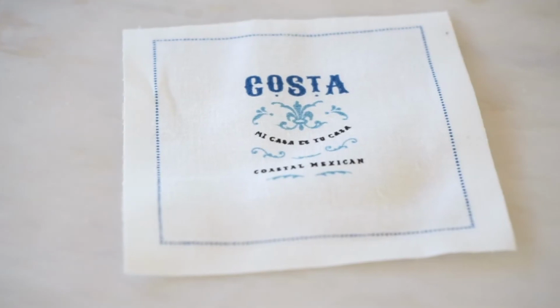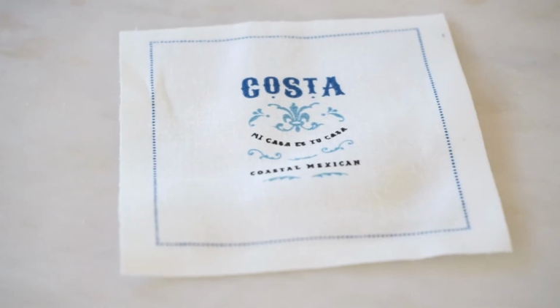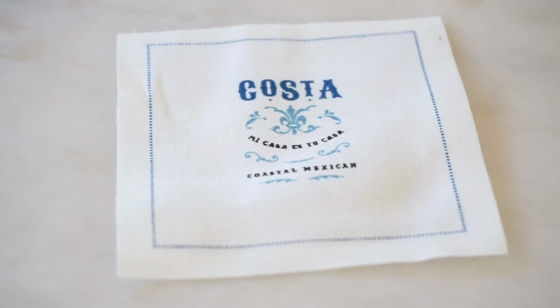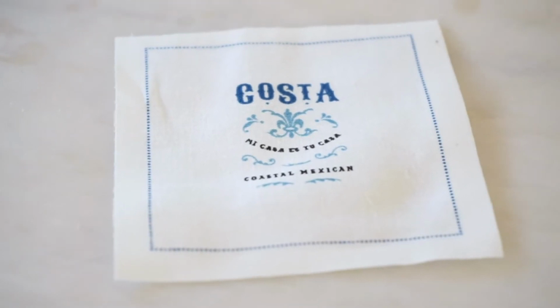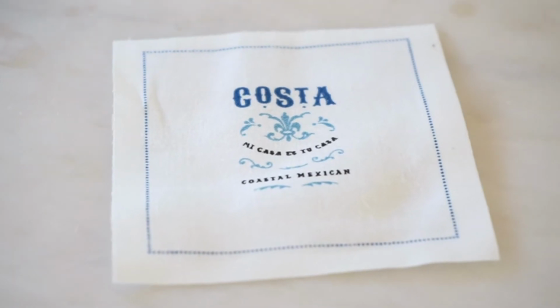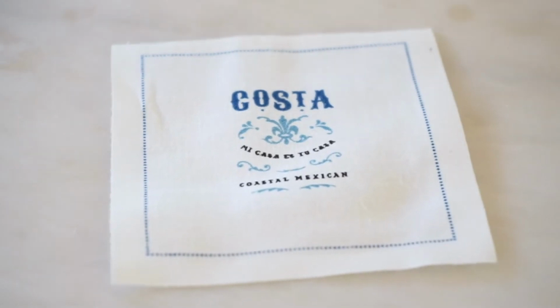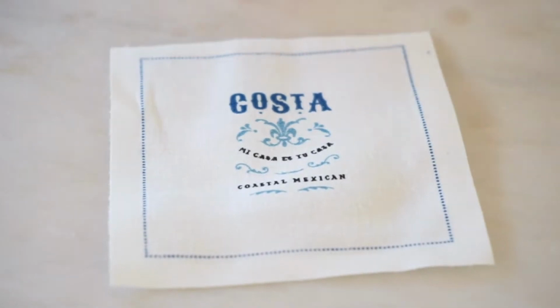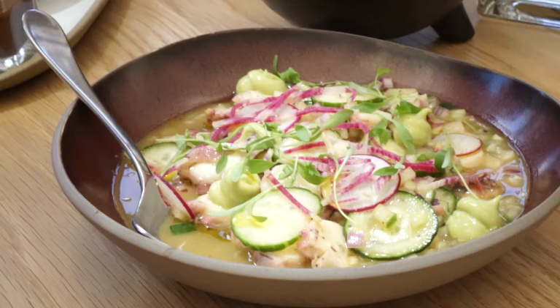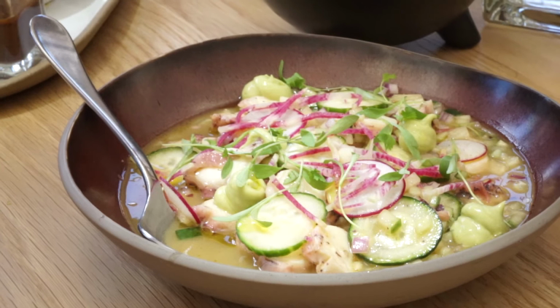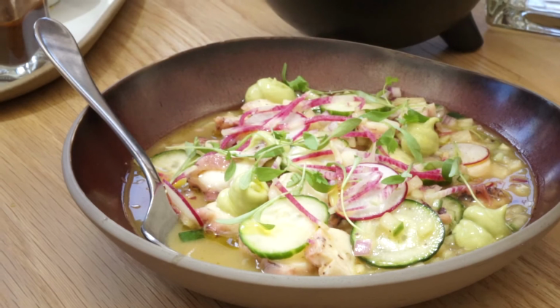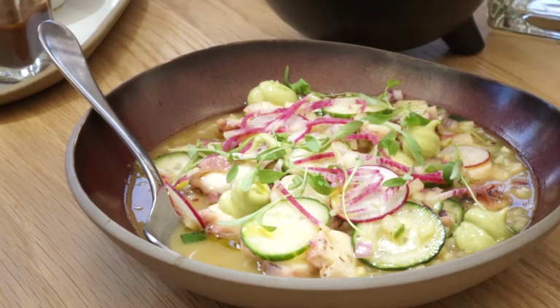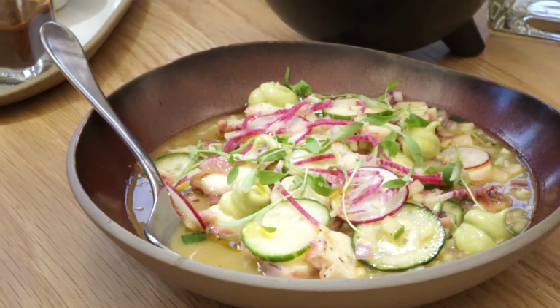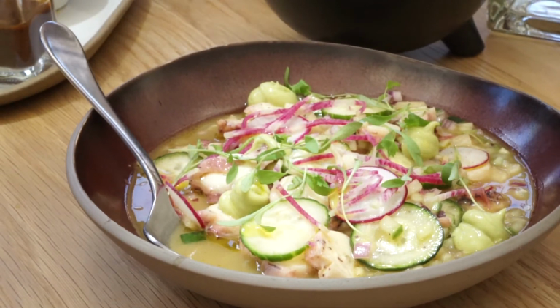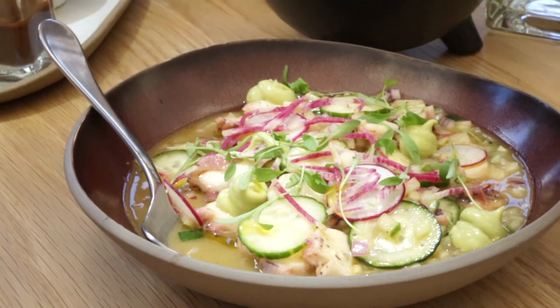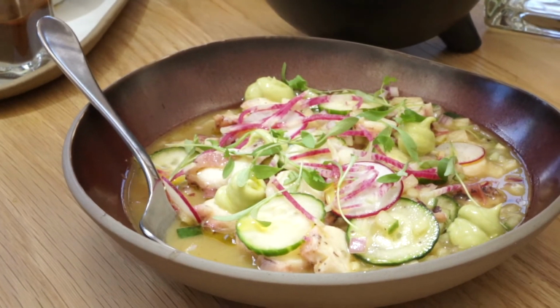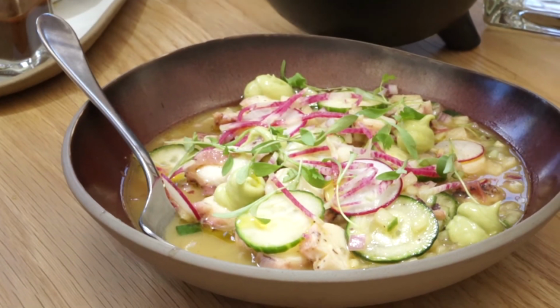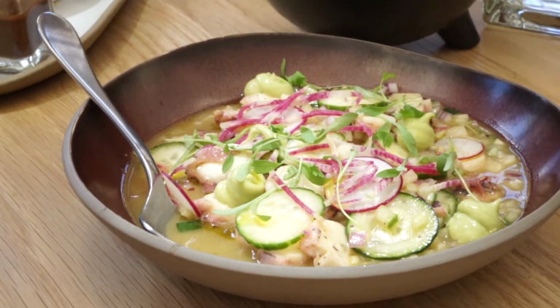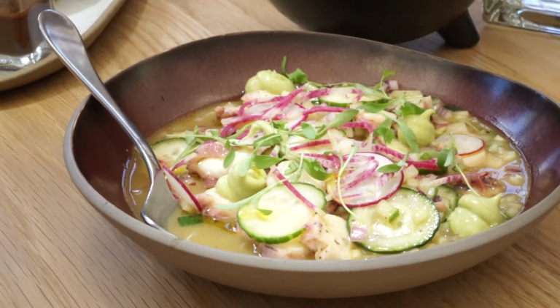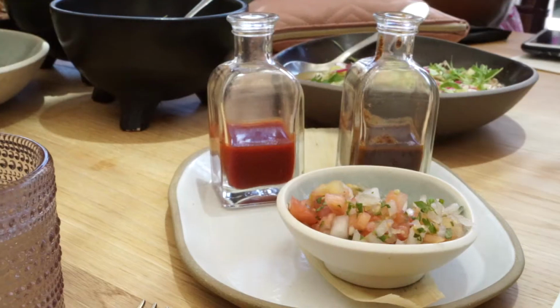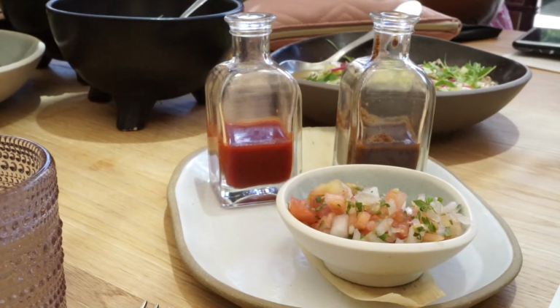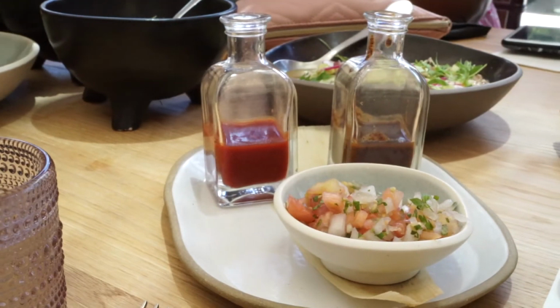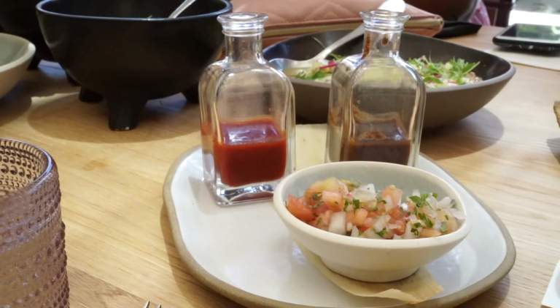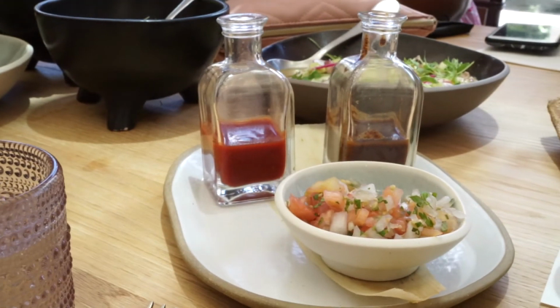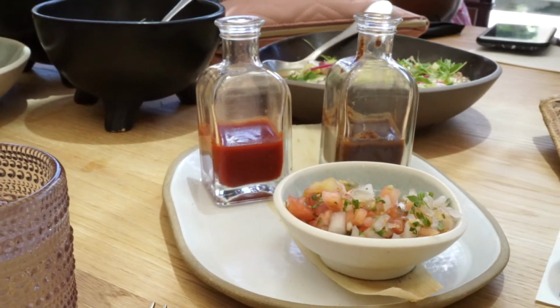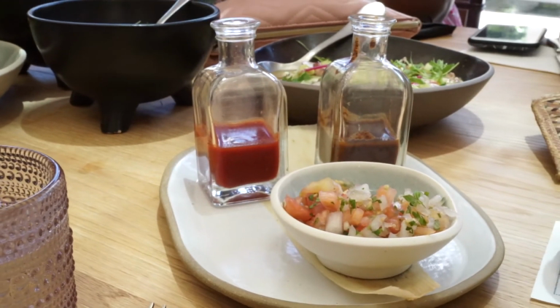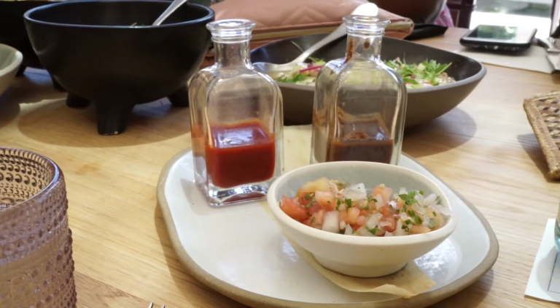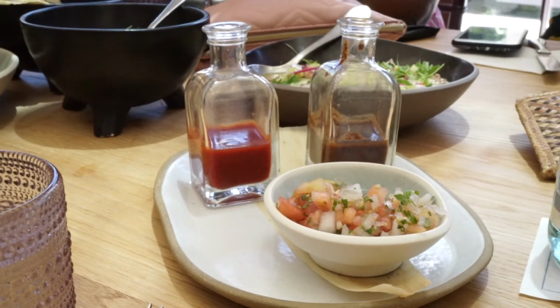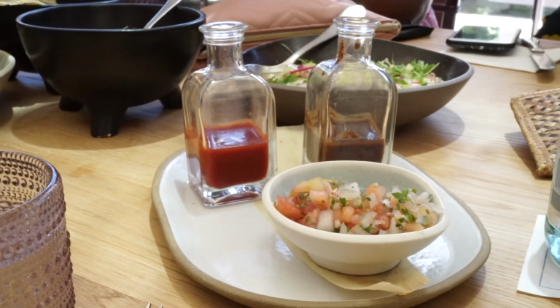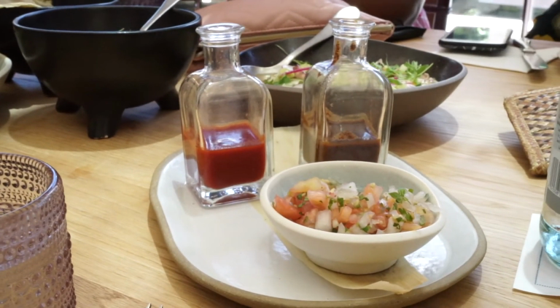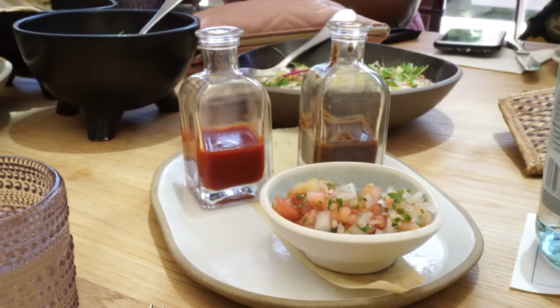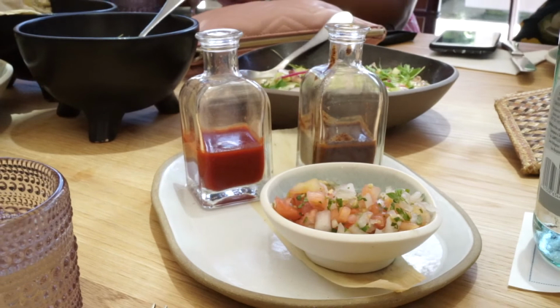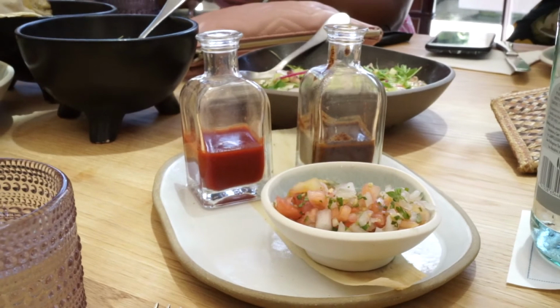For me, I like a lot the ceviche — the shrimp ceviche made with habanero sauce, lime, cucumber and avocado.